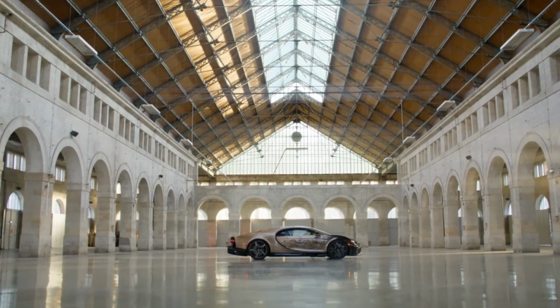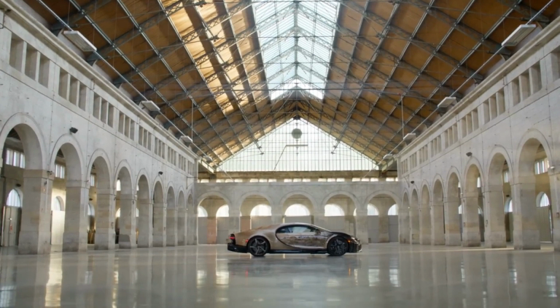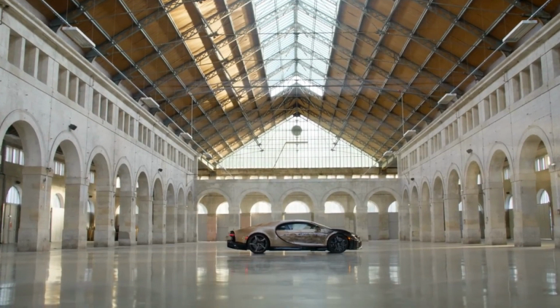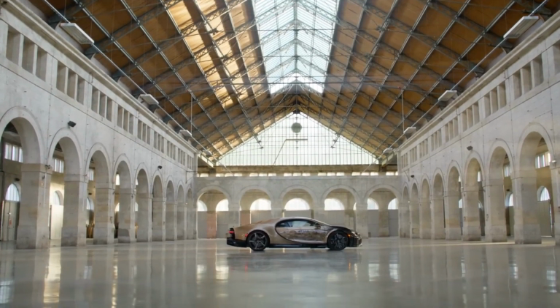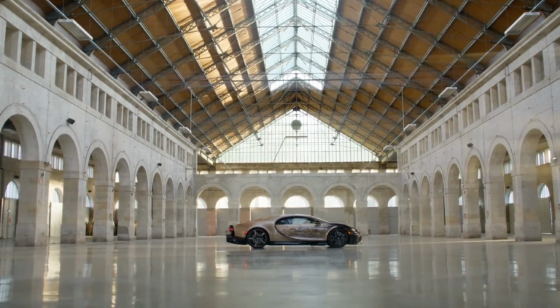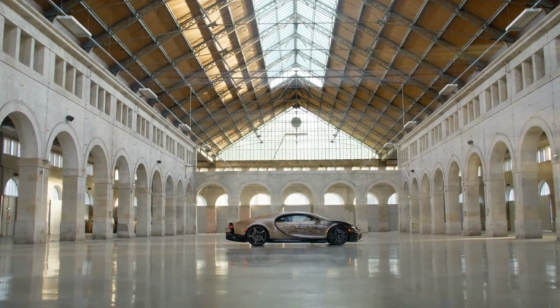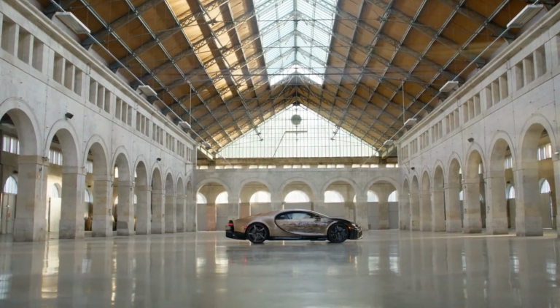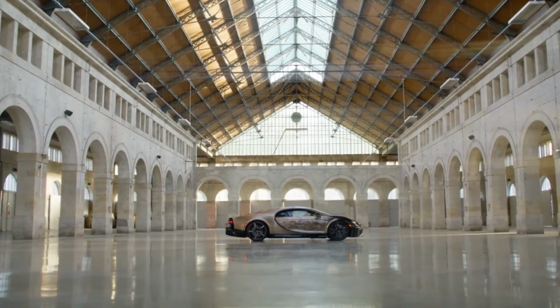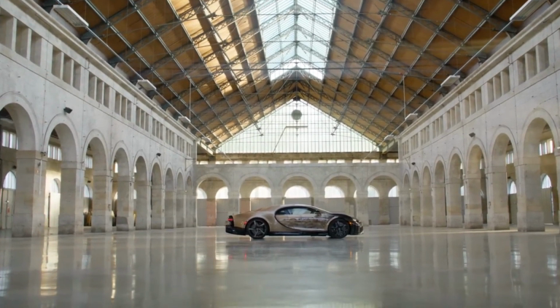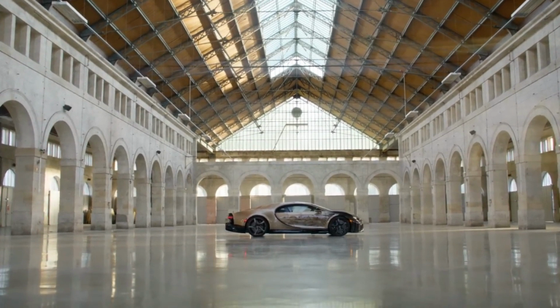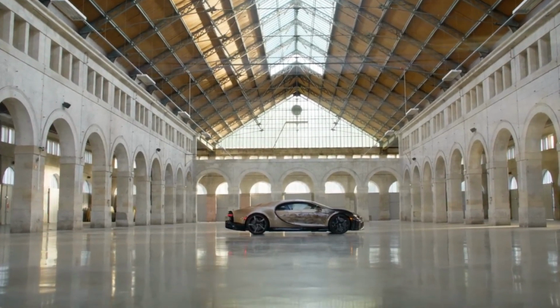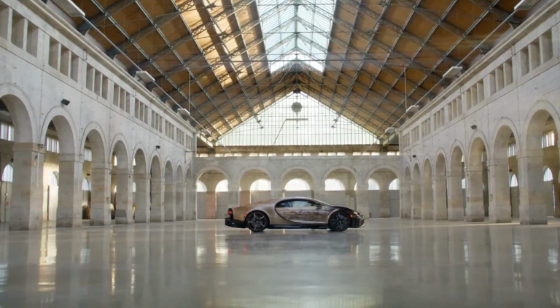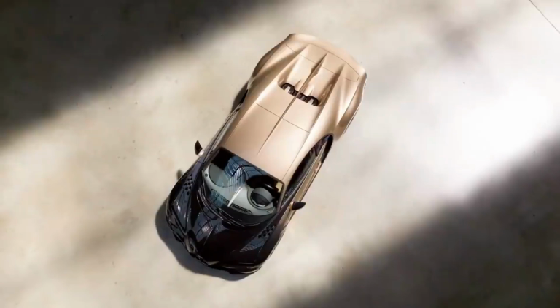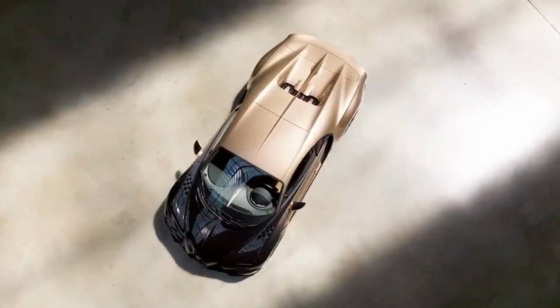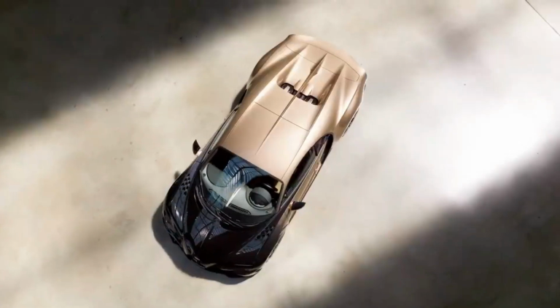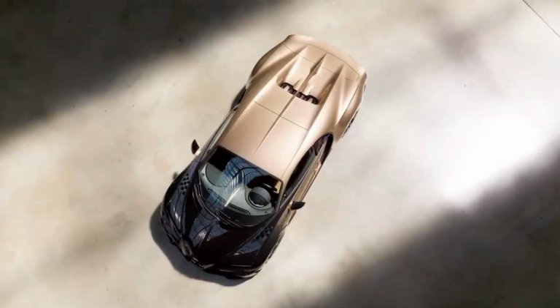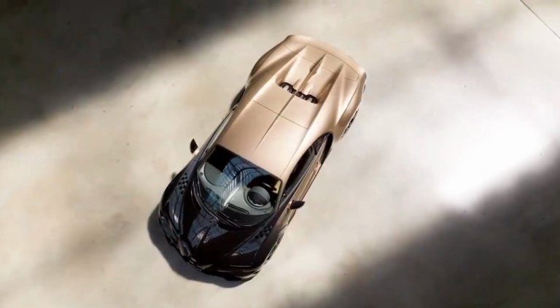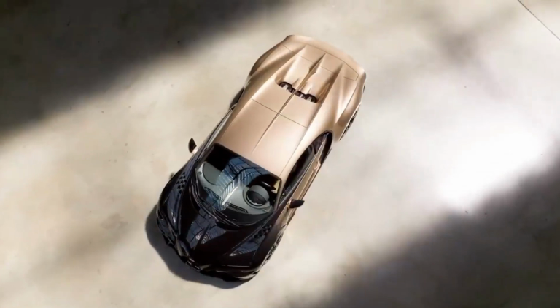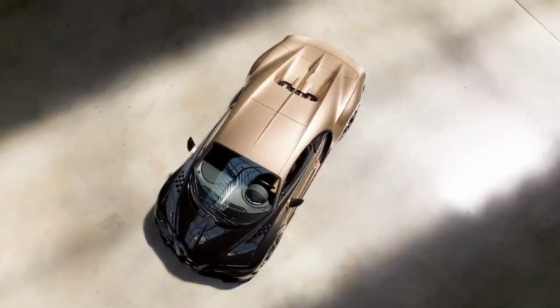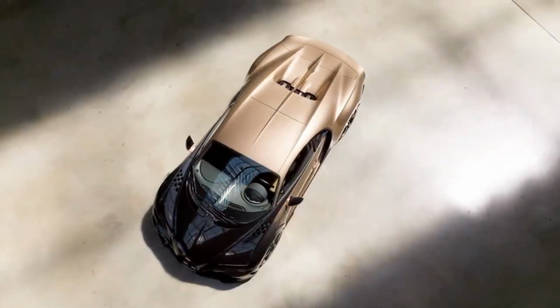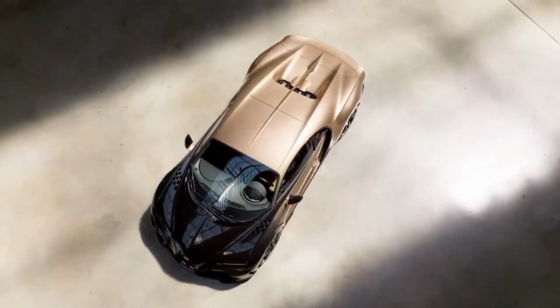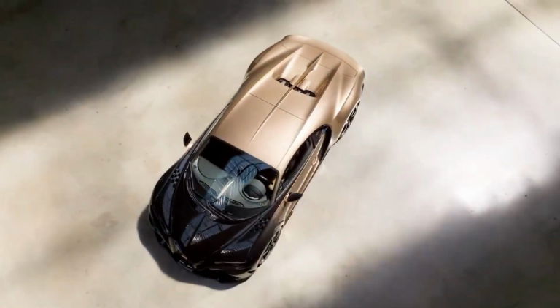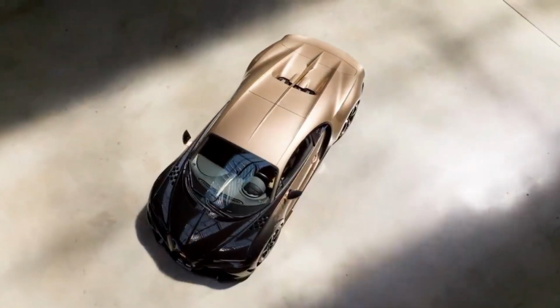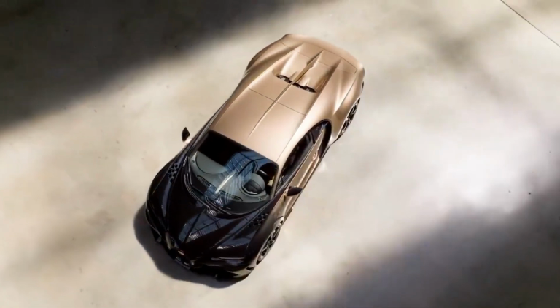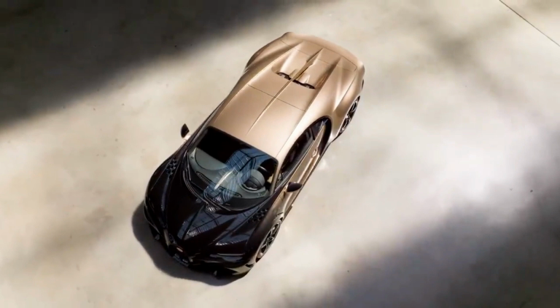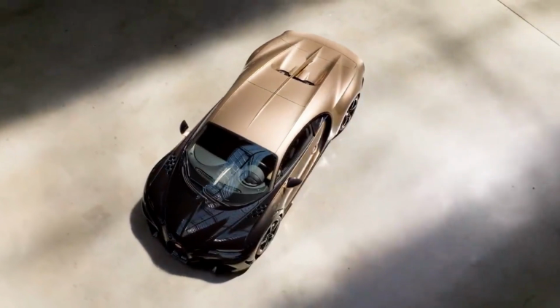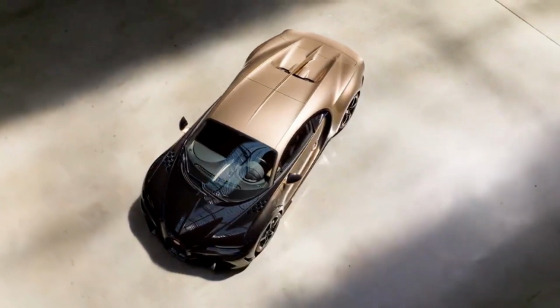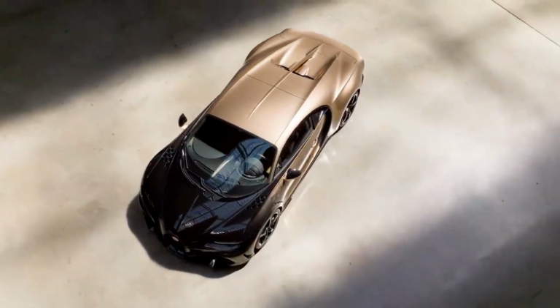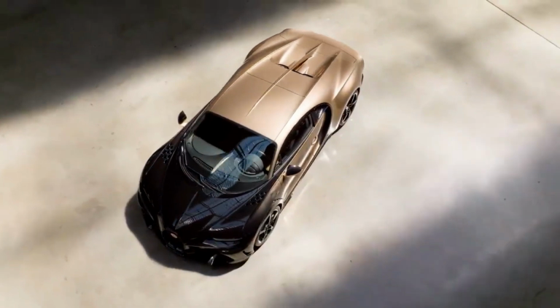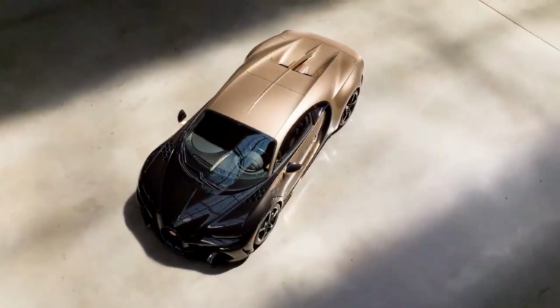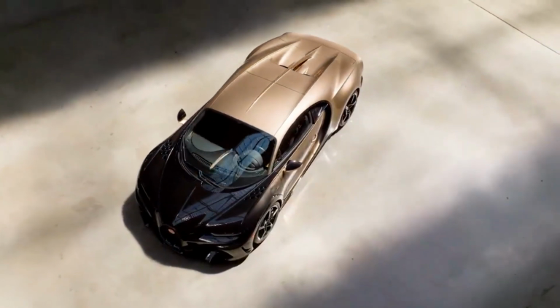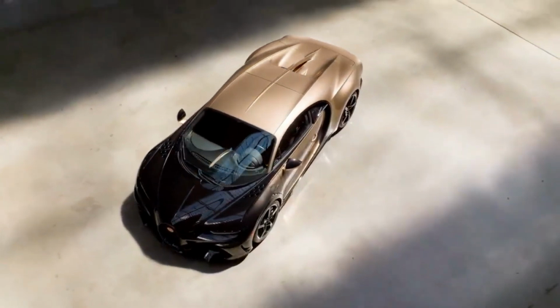Bugatti Sir Golden Era is not just a car, but a work of art that honors the past and embraces the future of Bugatti.